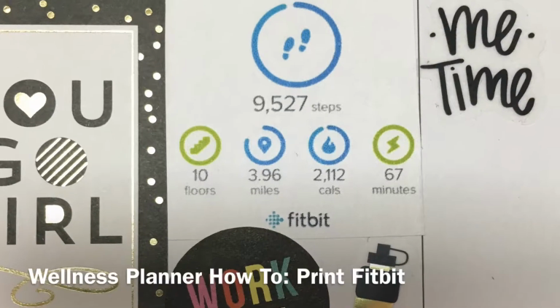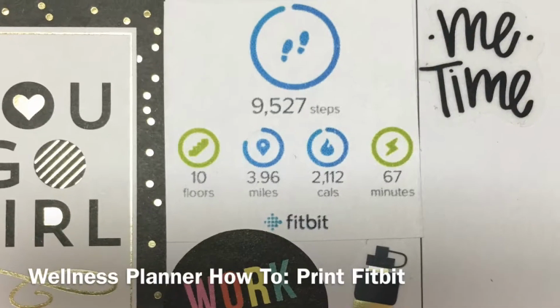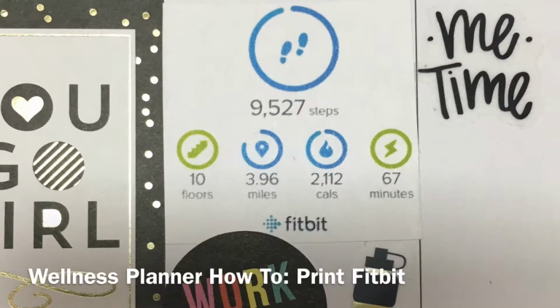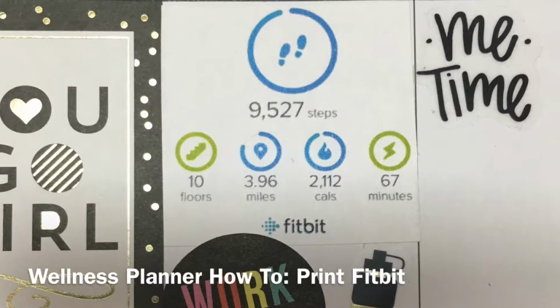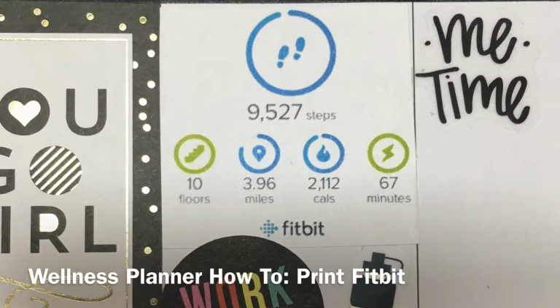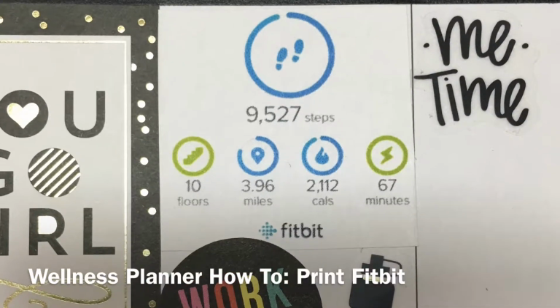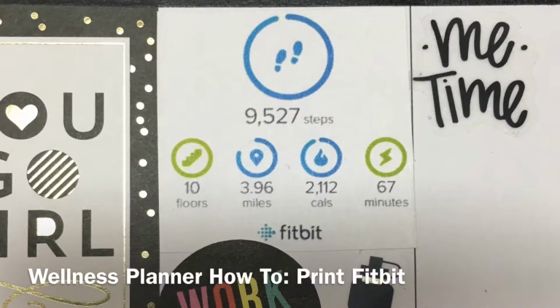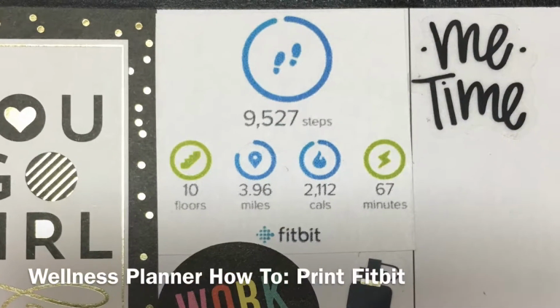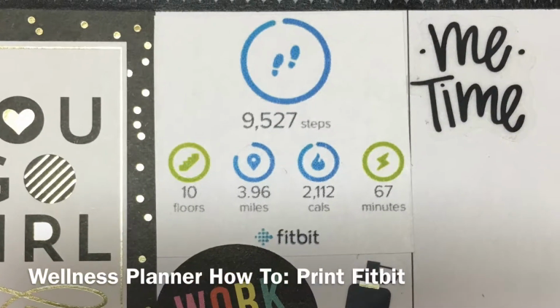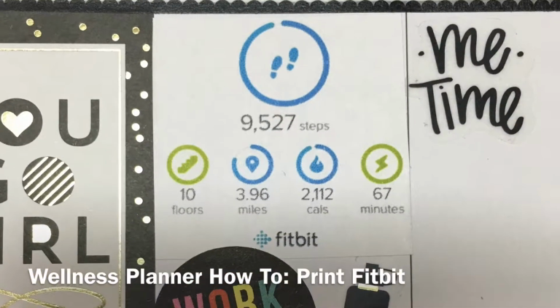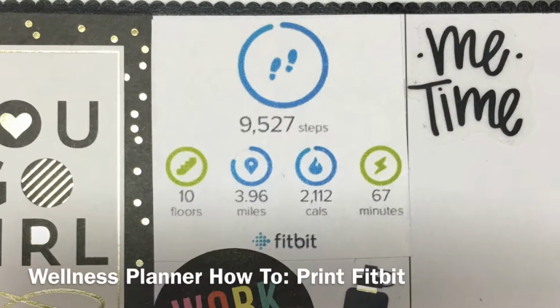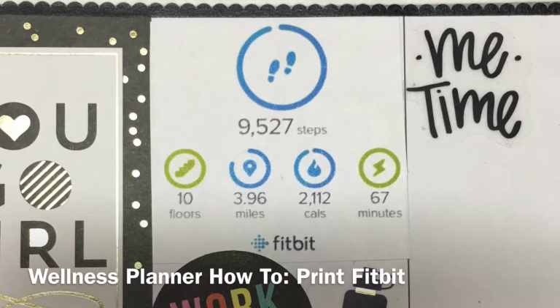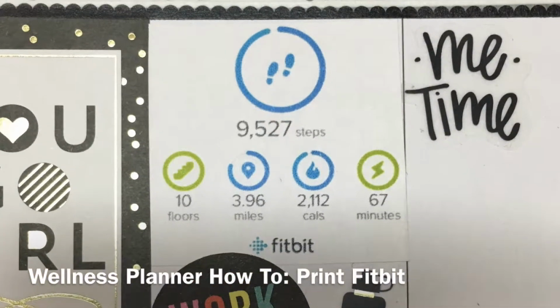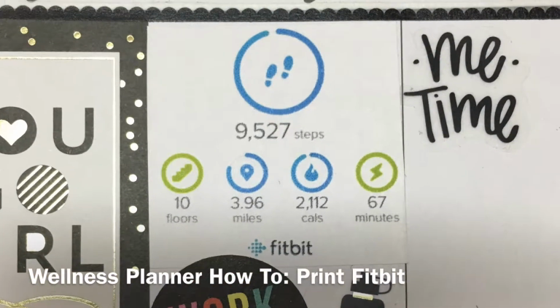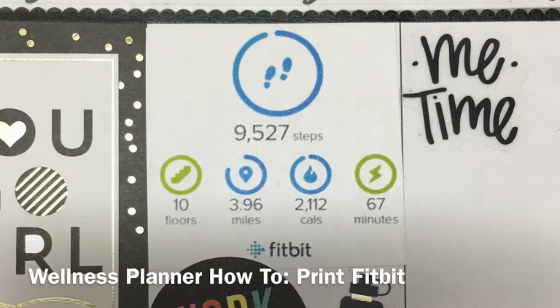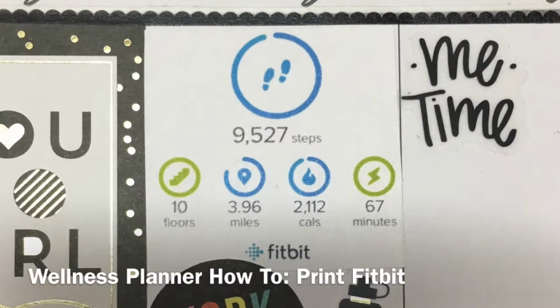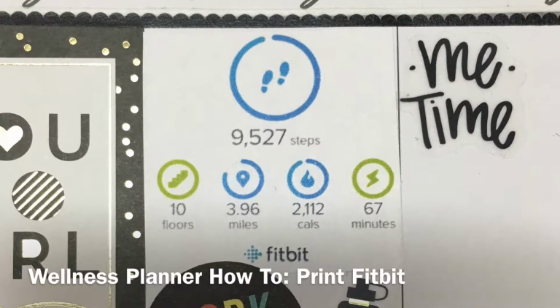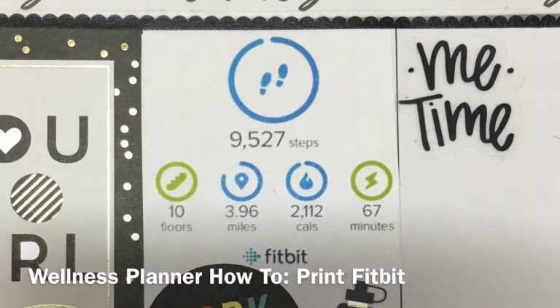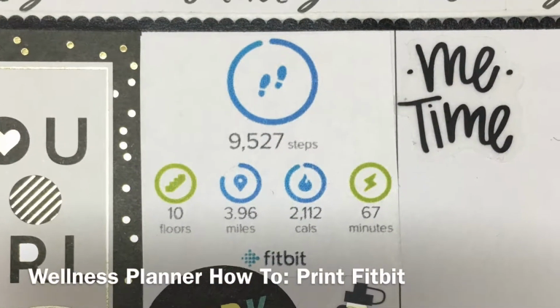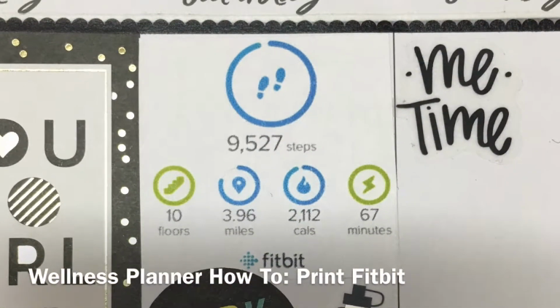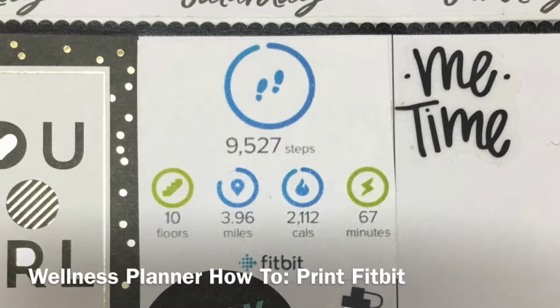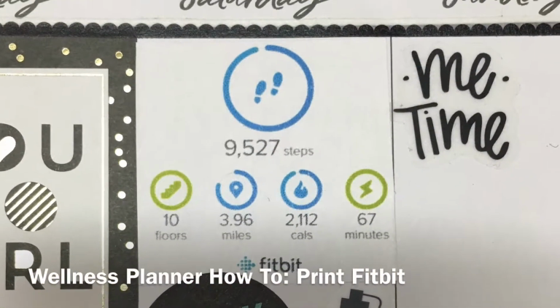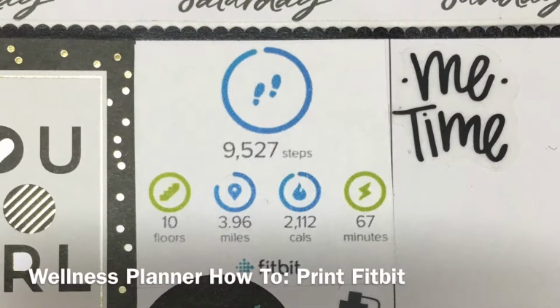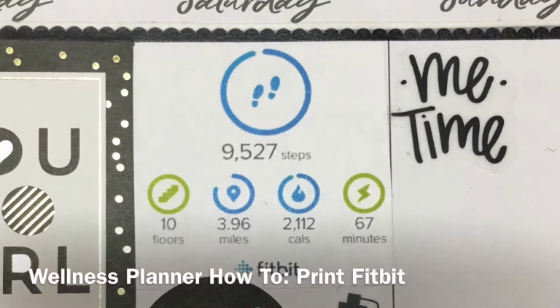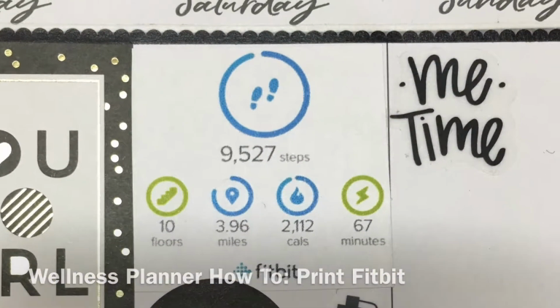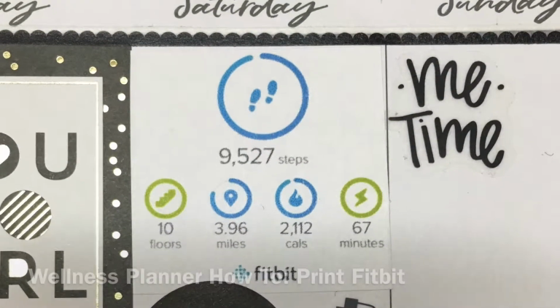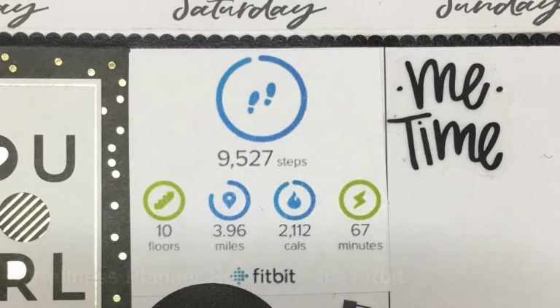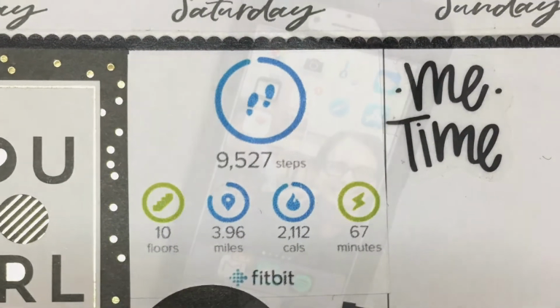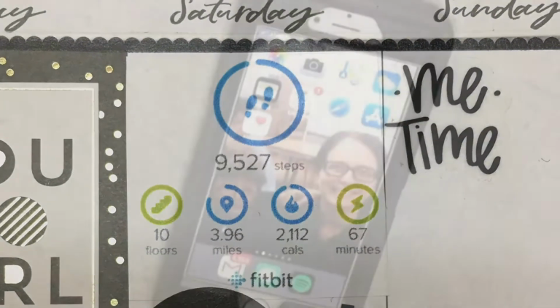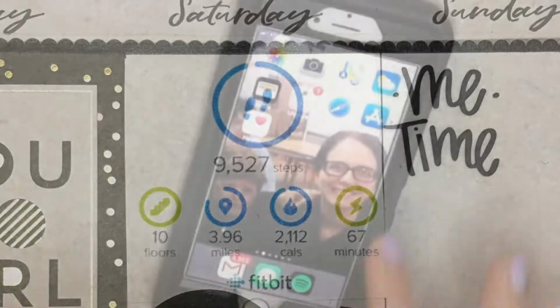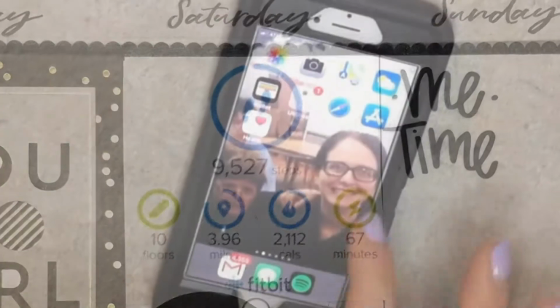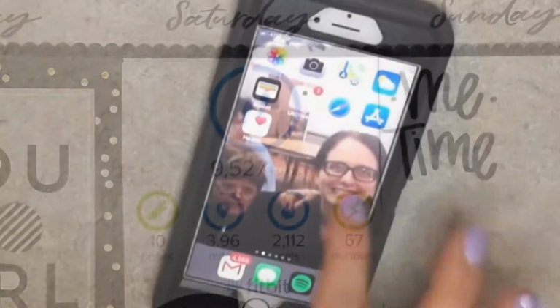Hi everyone, today we're going to print out our Fitbit stats for our wellness planner. Let's get started.